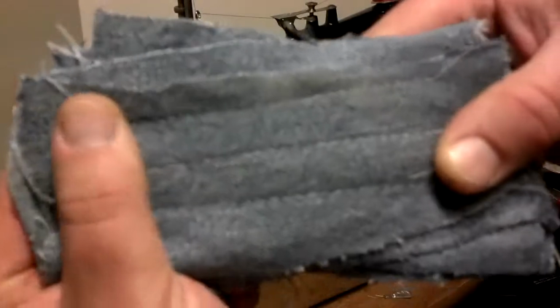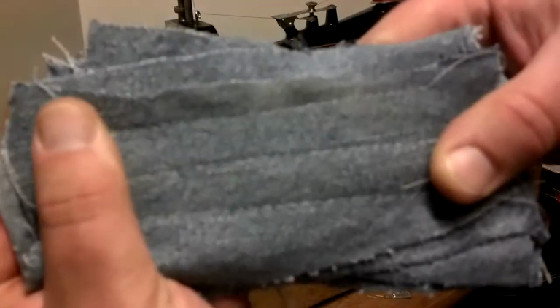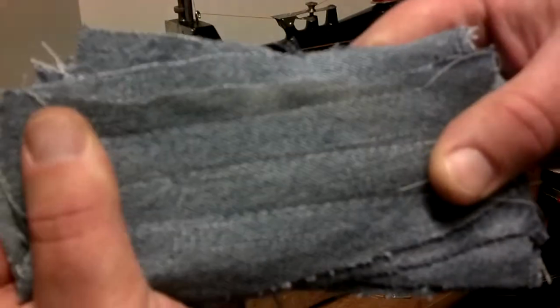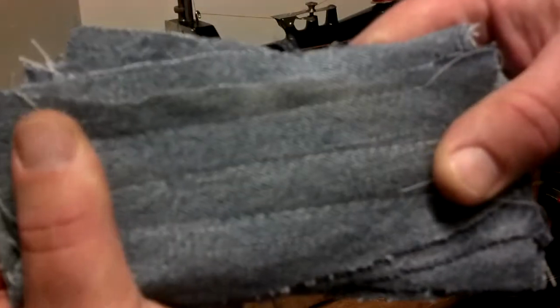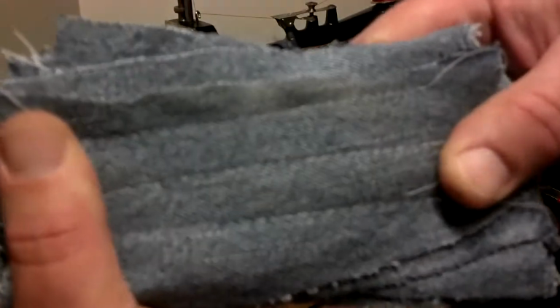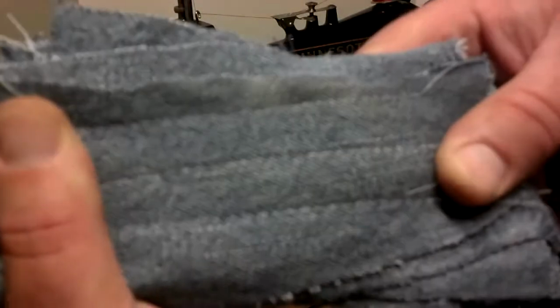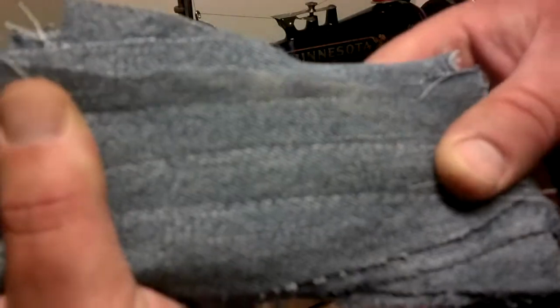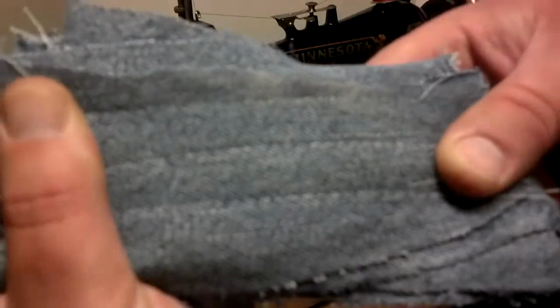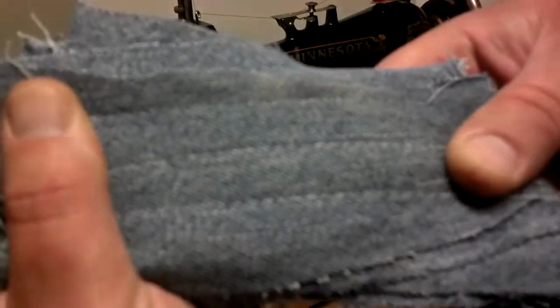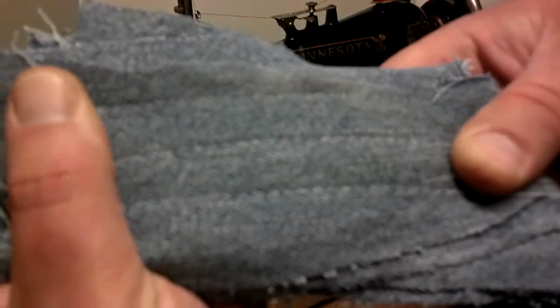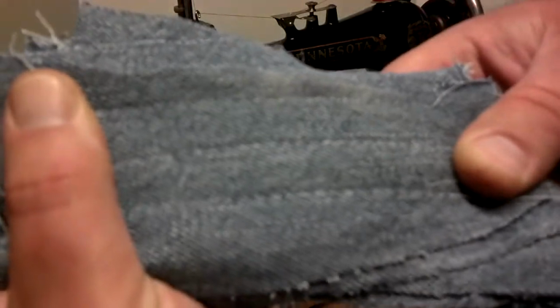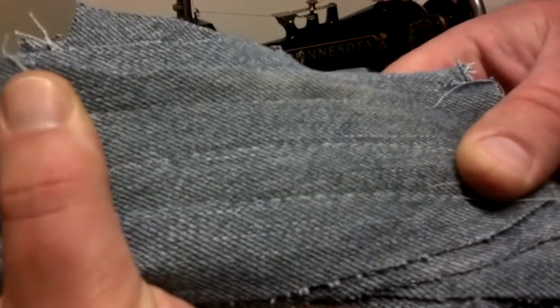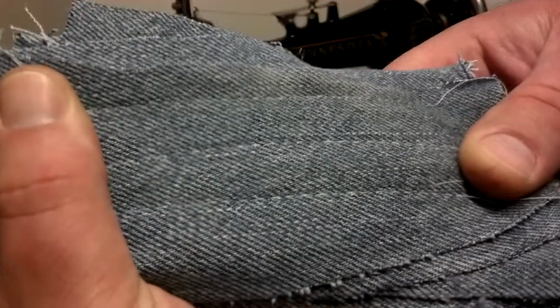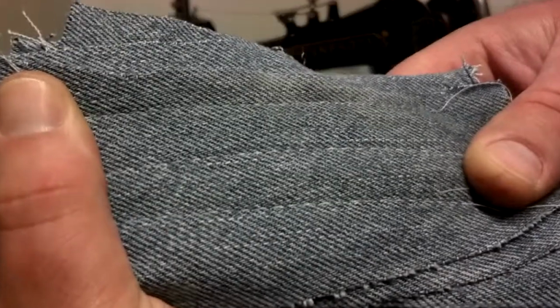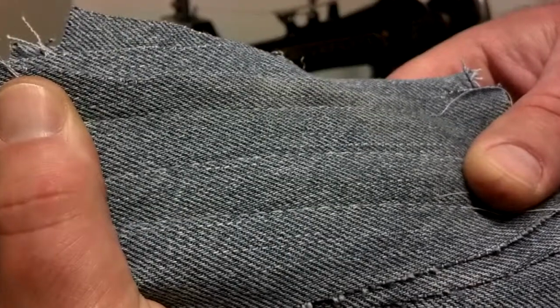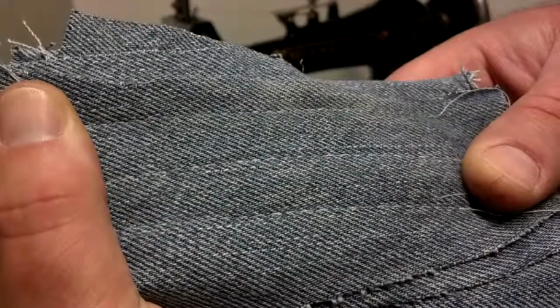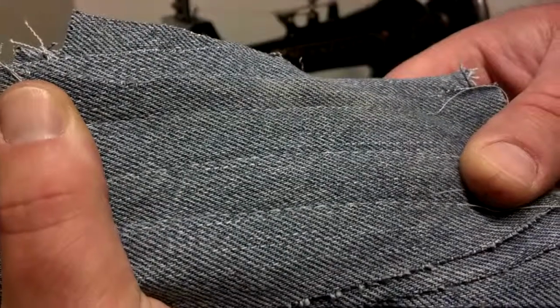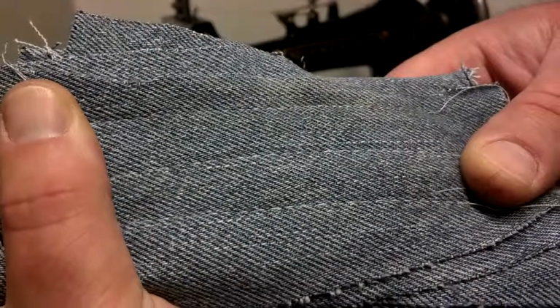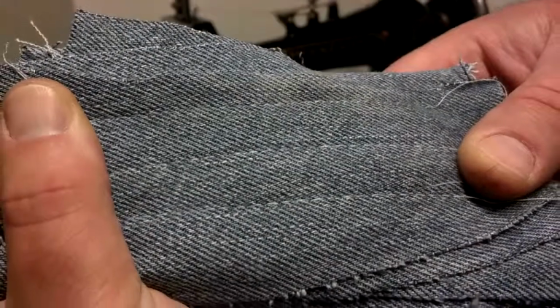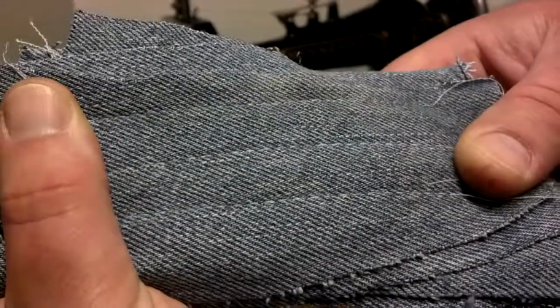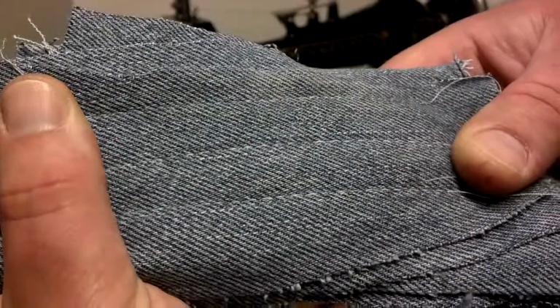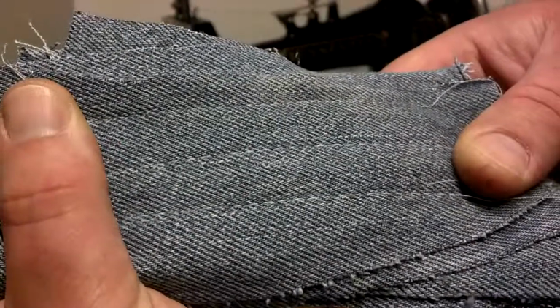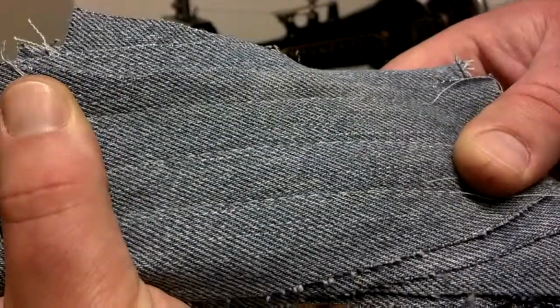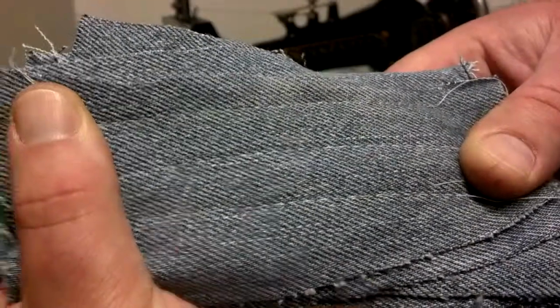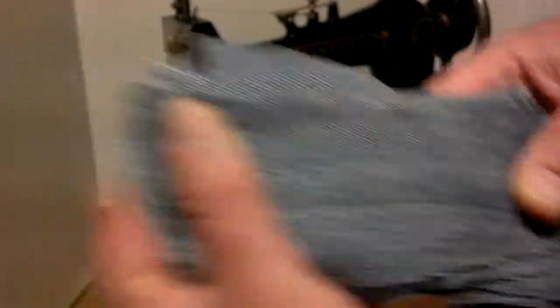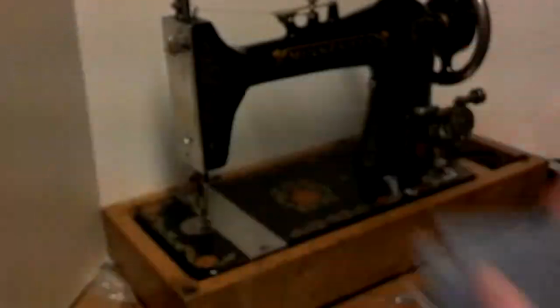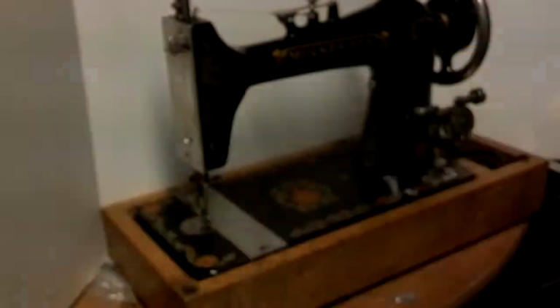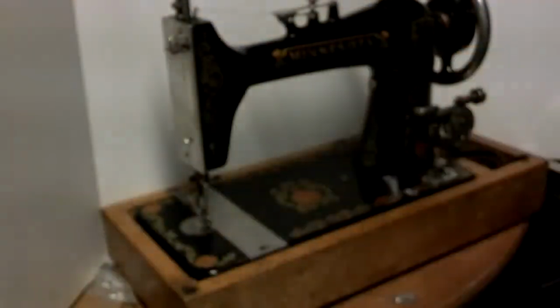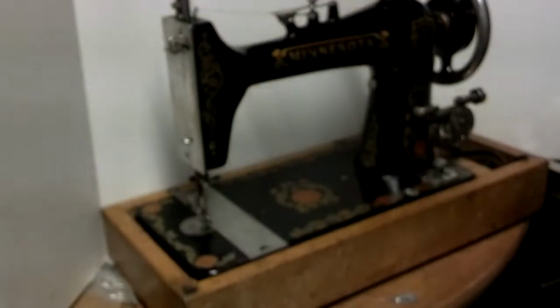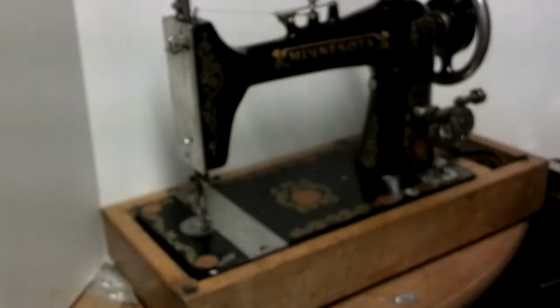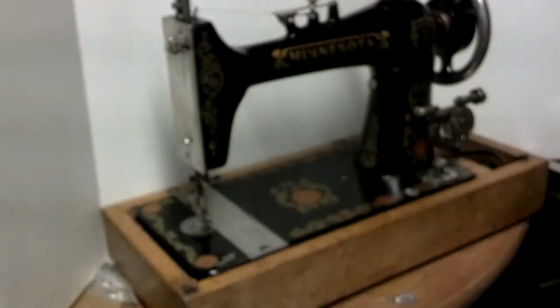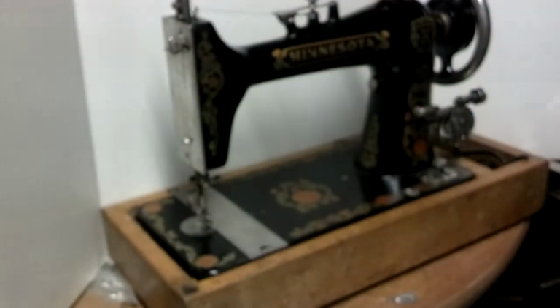A little hard to see the stitch on the back side here, but you can see it's got an equal stitch on both sides.